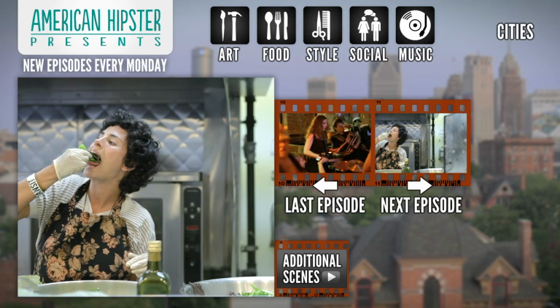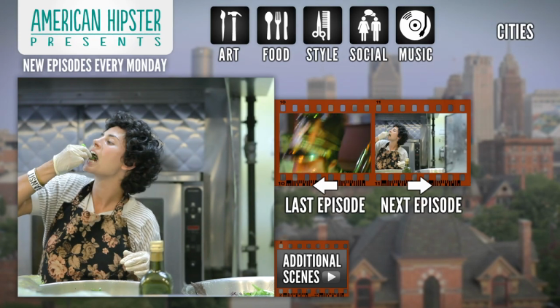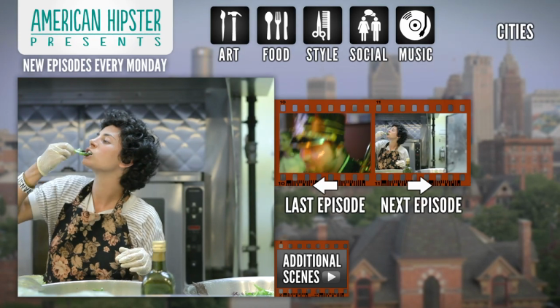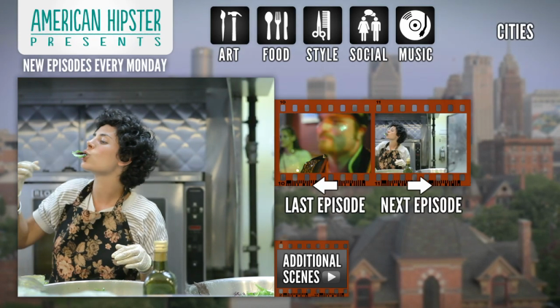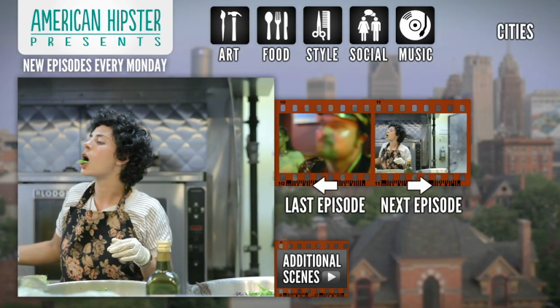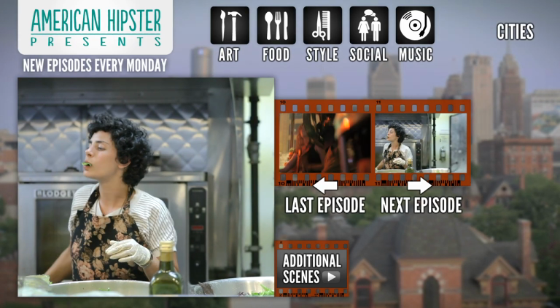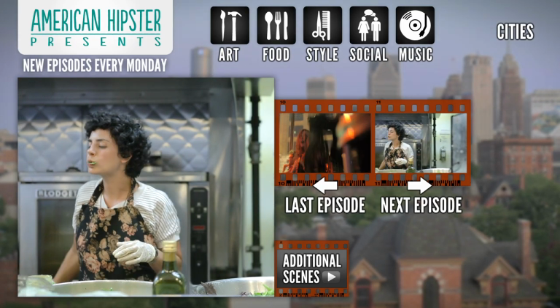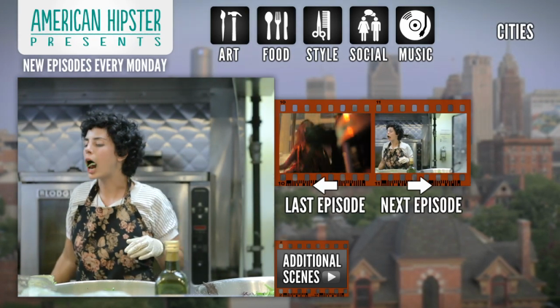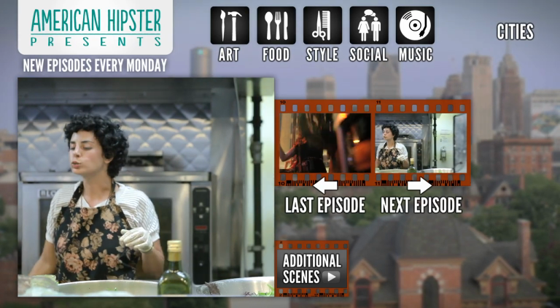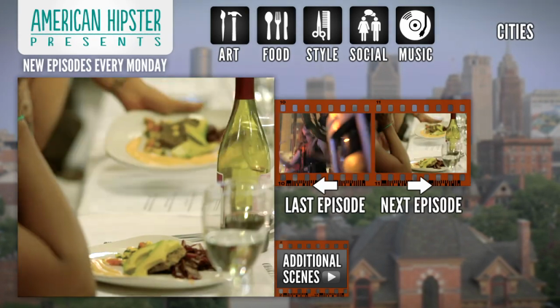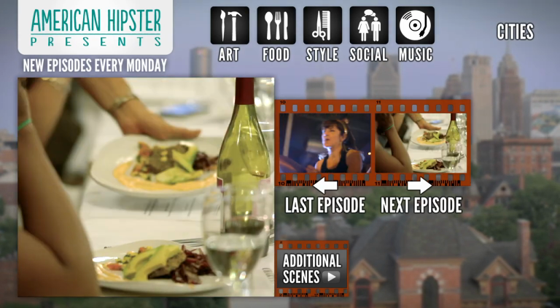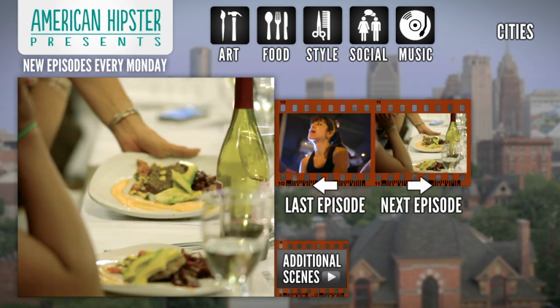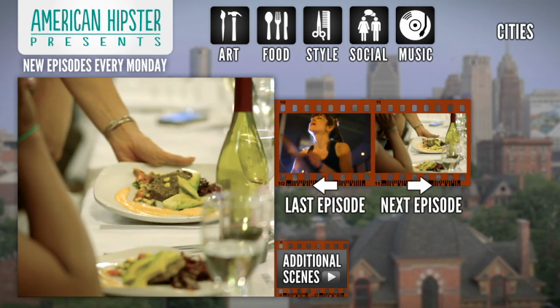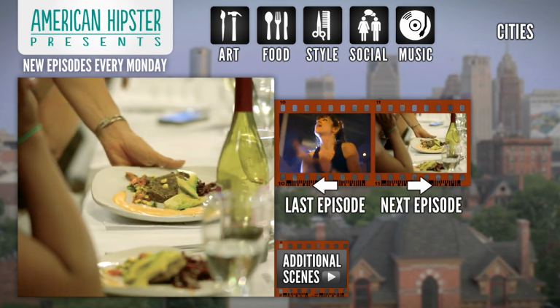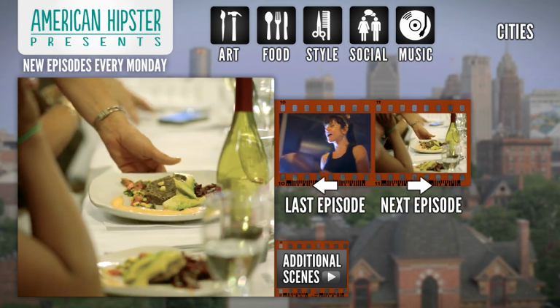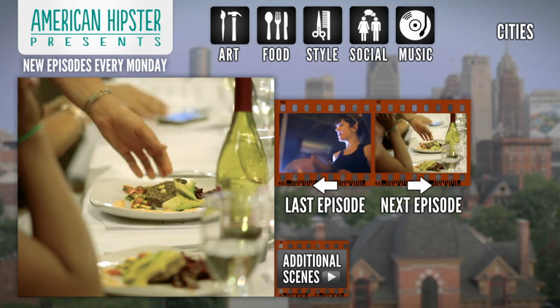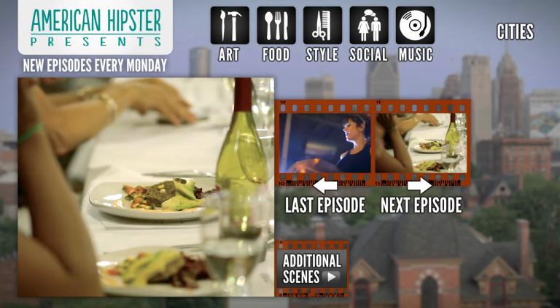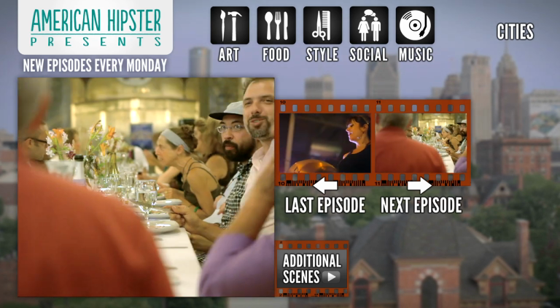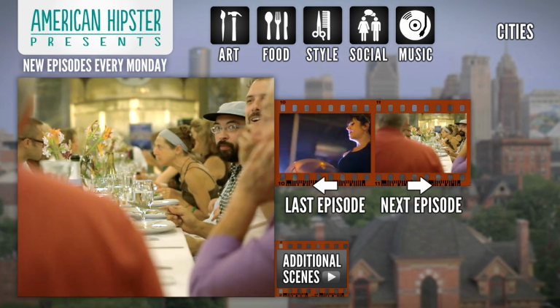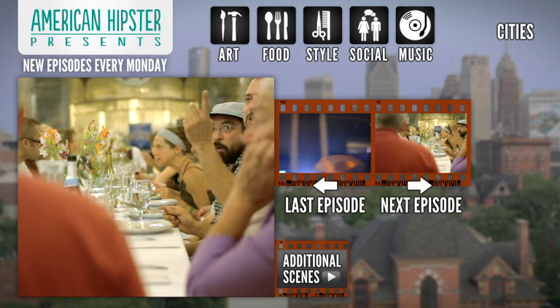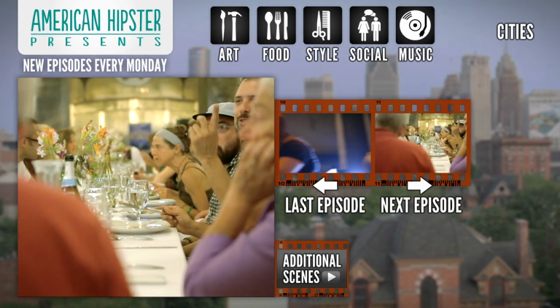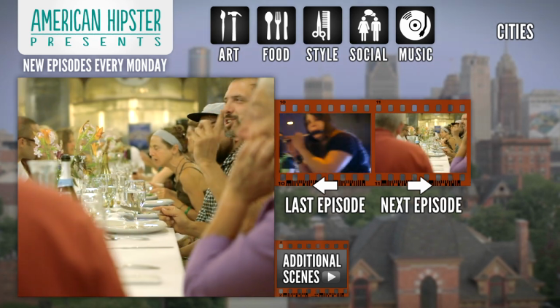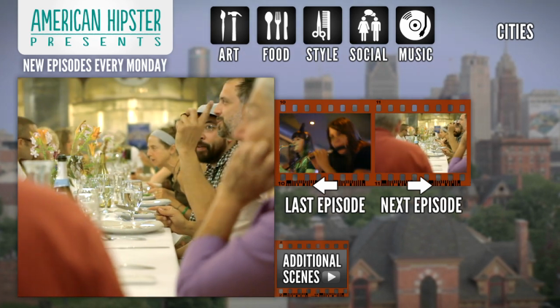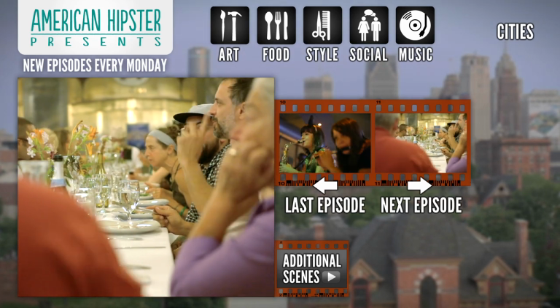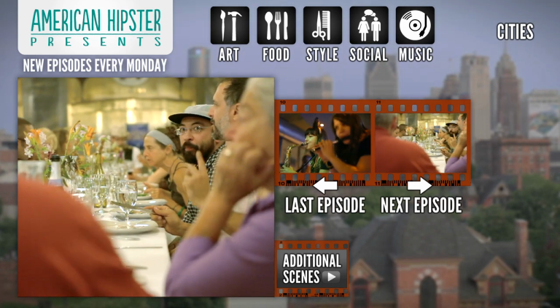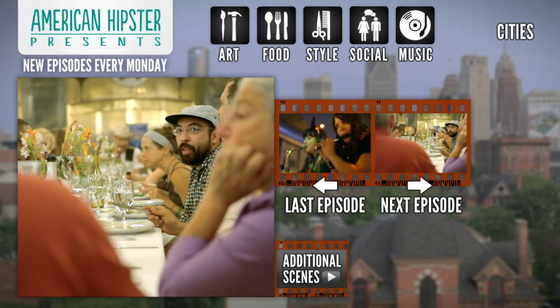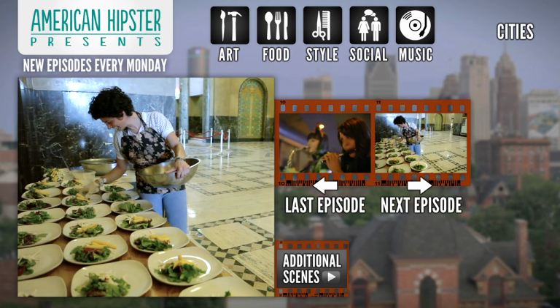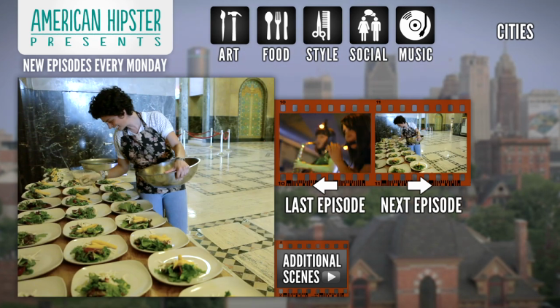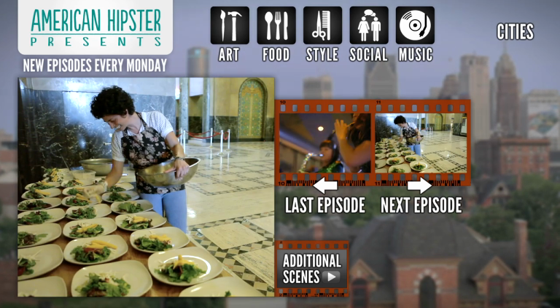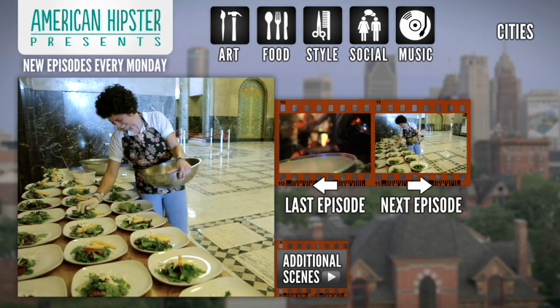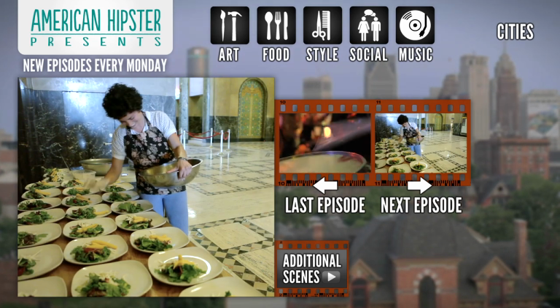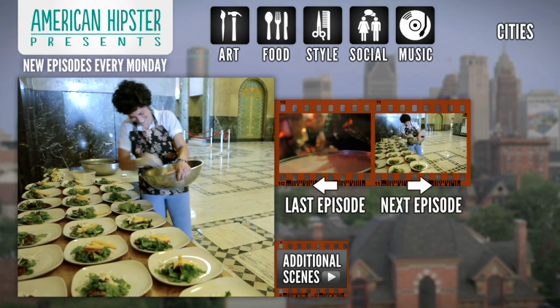Next week in Detroit: raw vegan pop-up dinners at historical locations with Chartreuse.